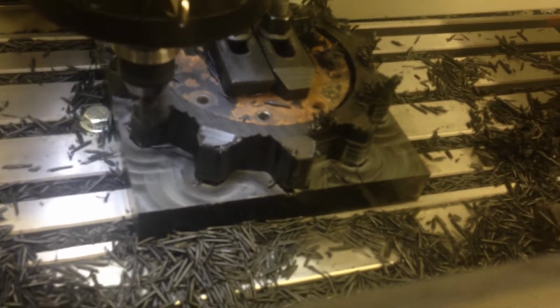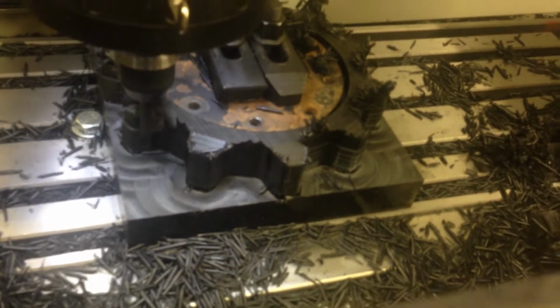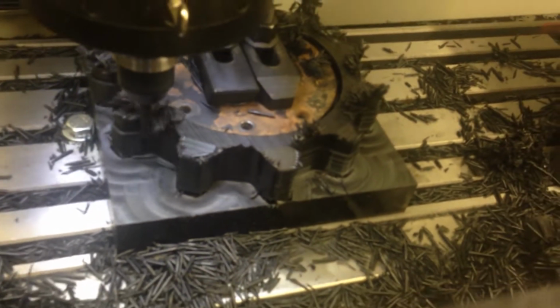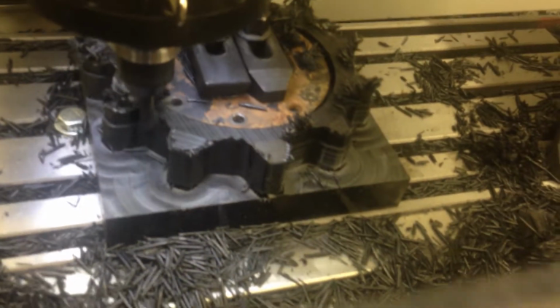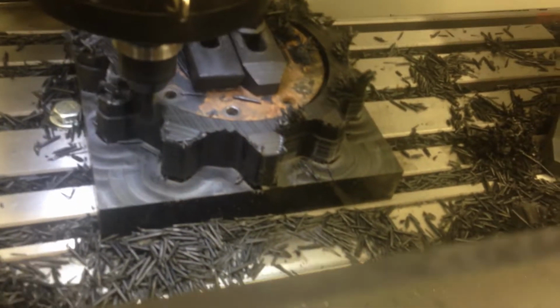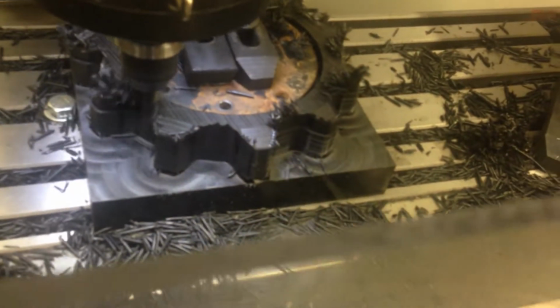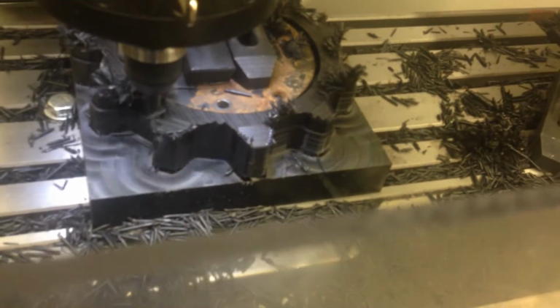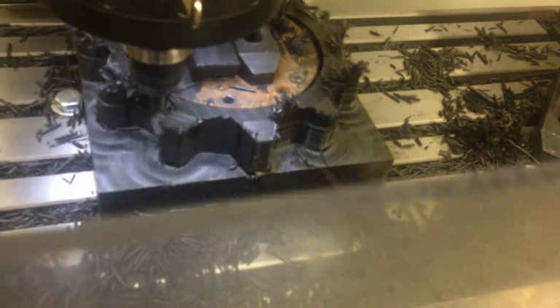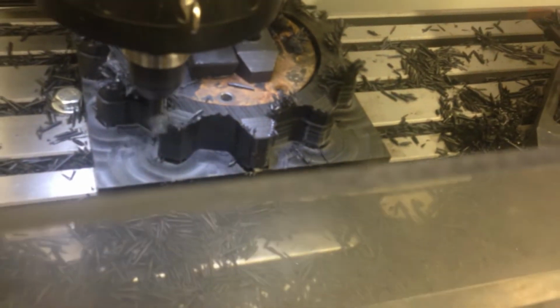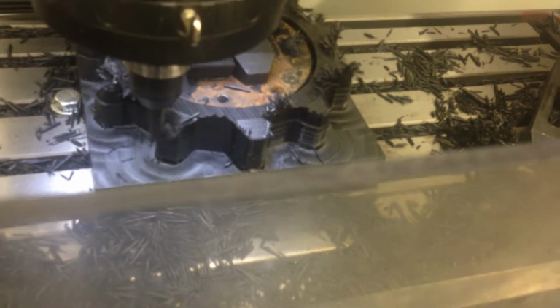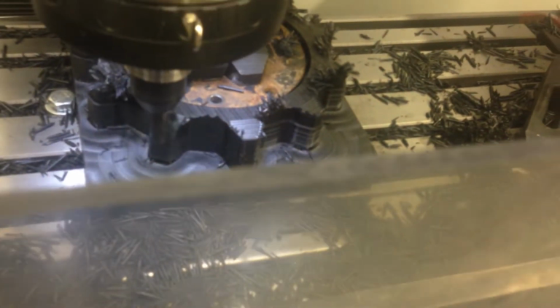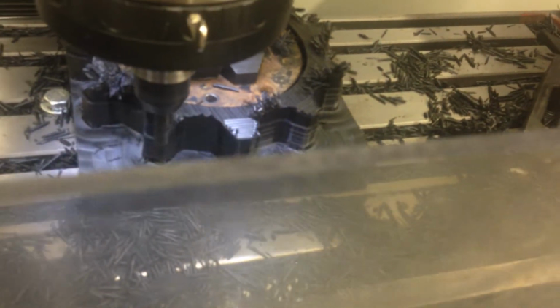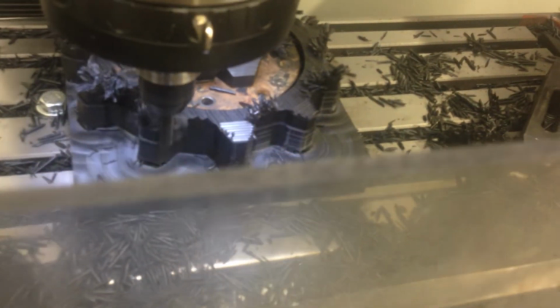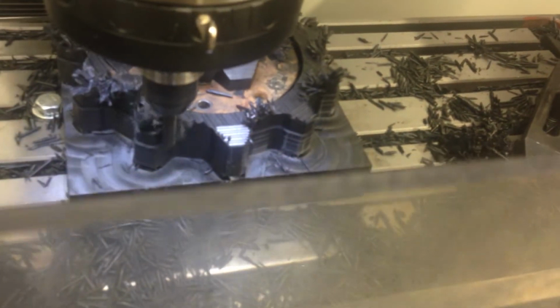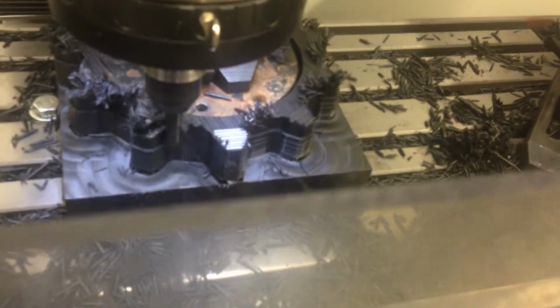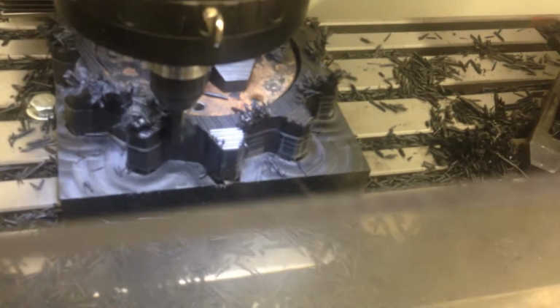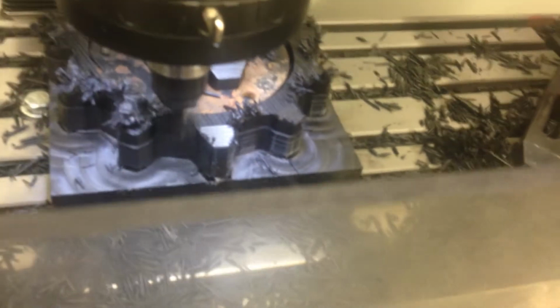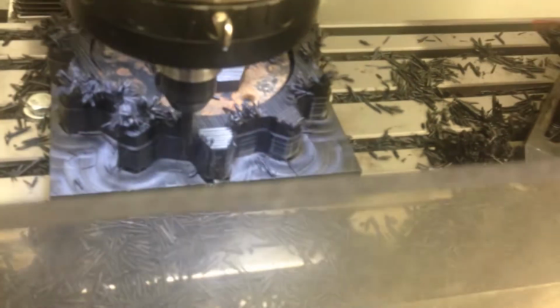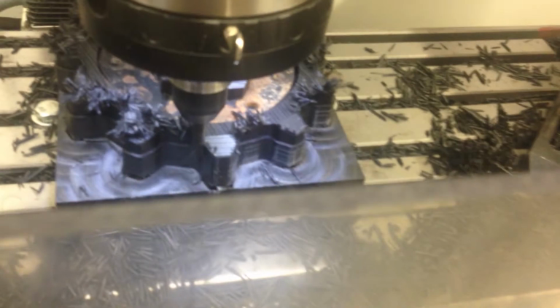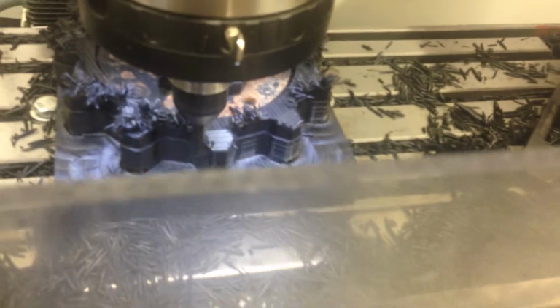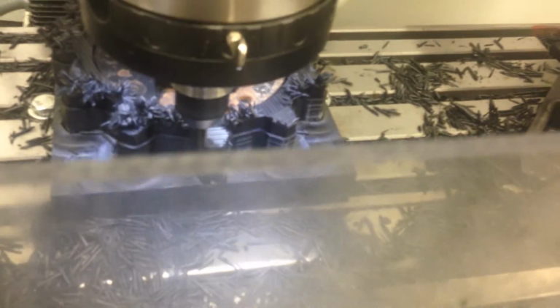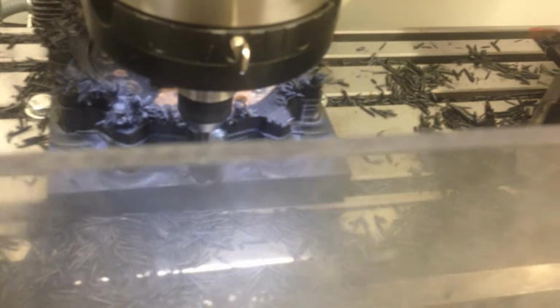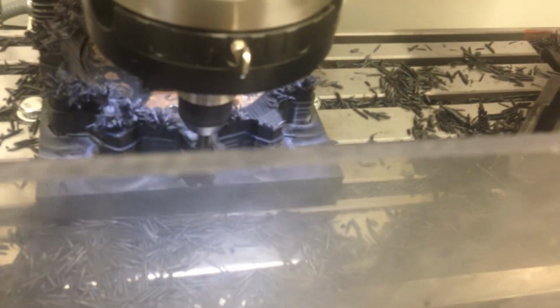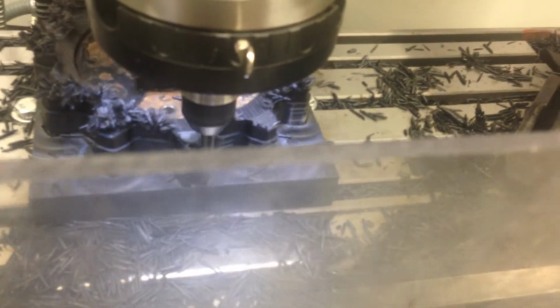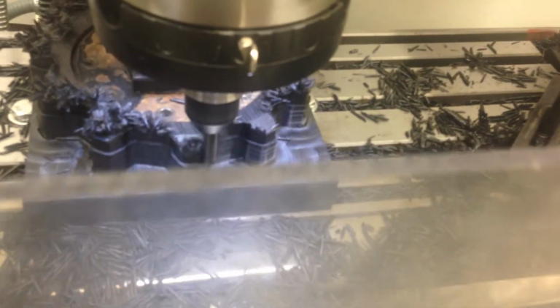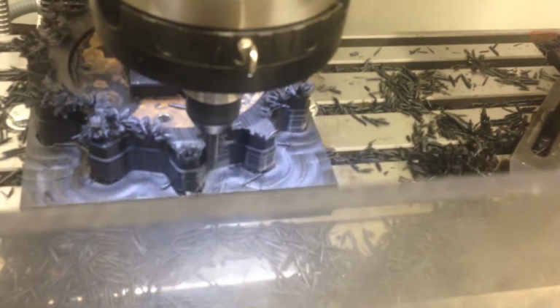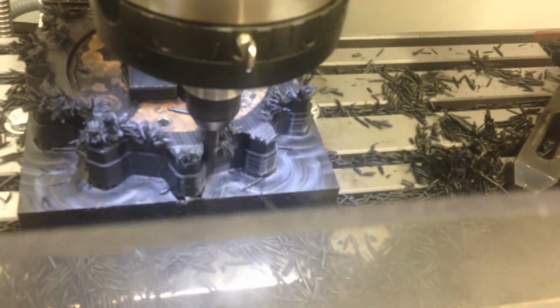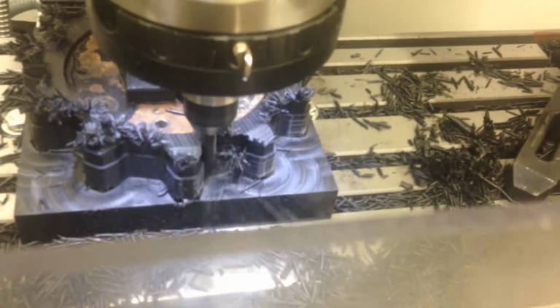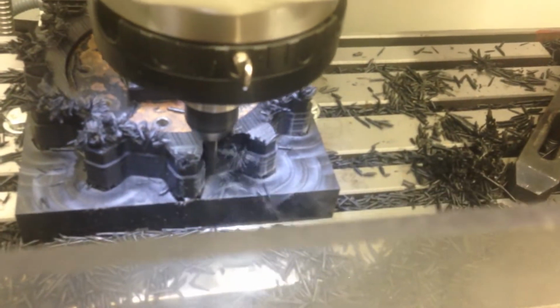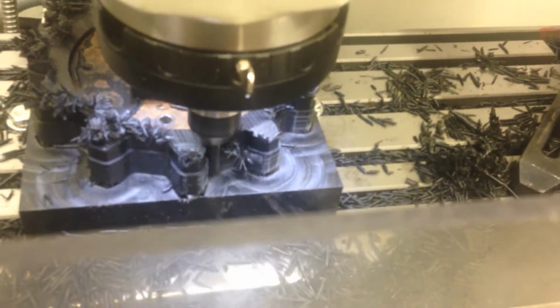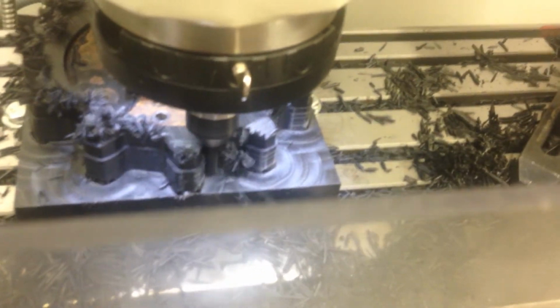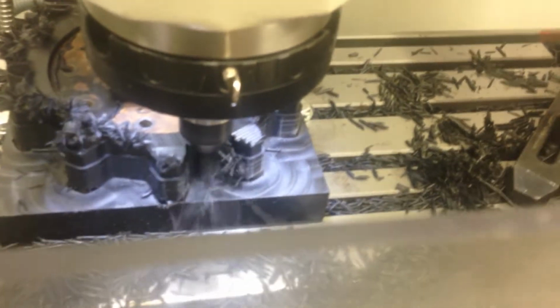Sticking it in to depth of passage here, so totally inch and a quarter here.